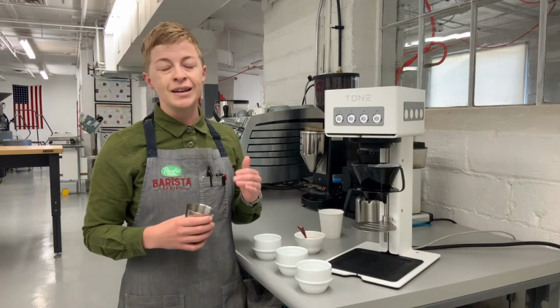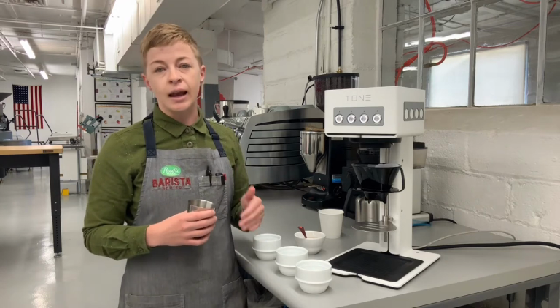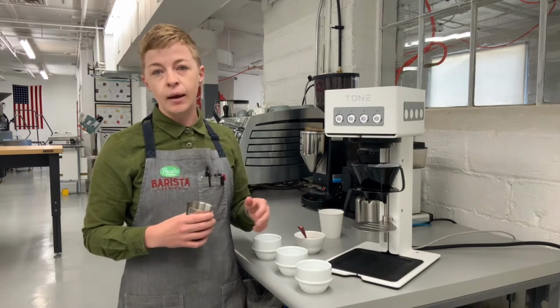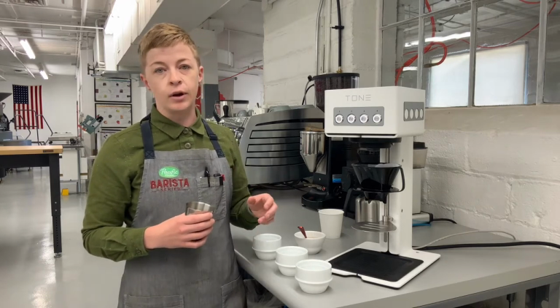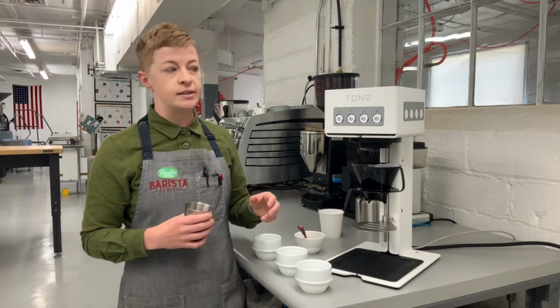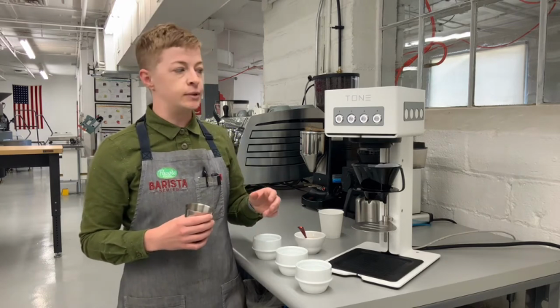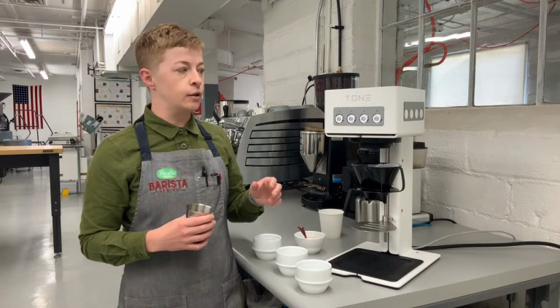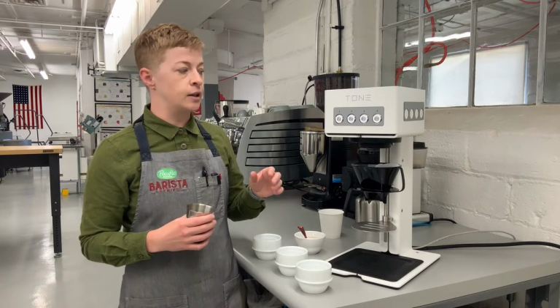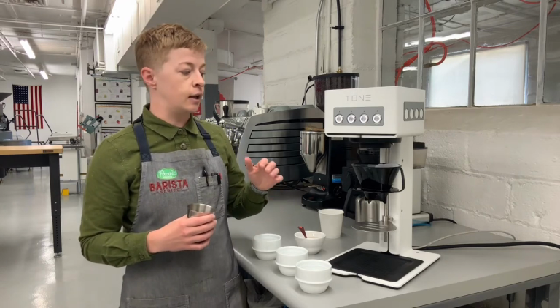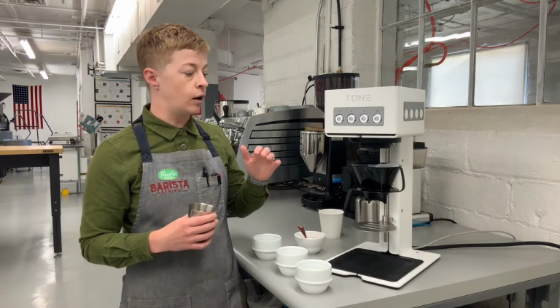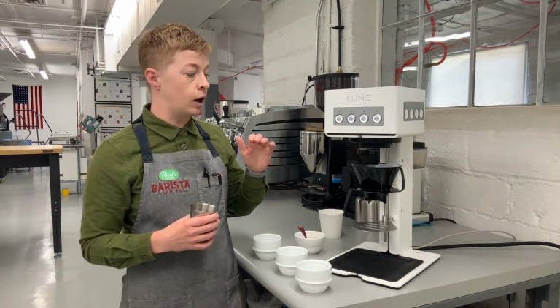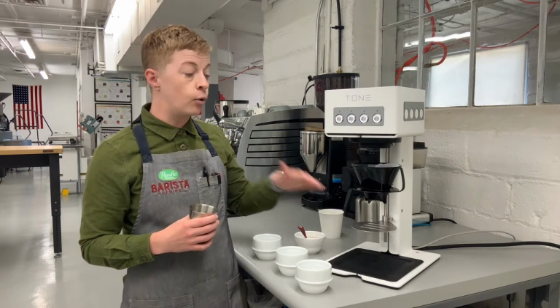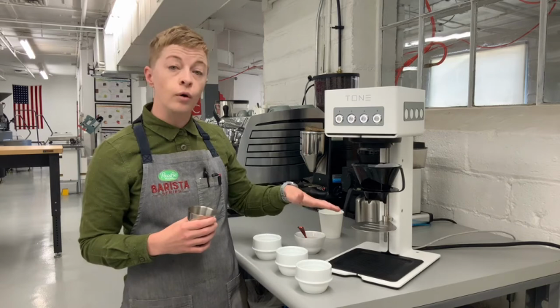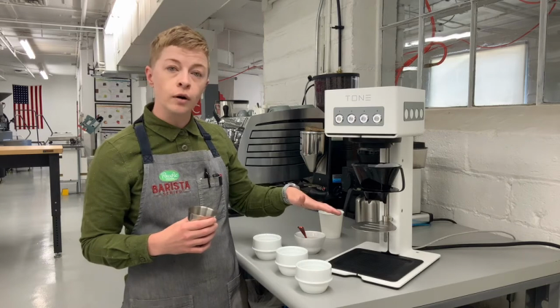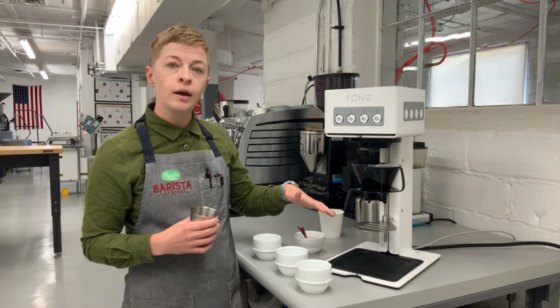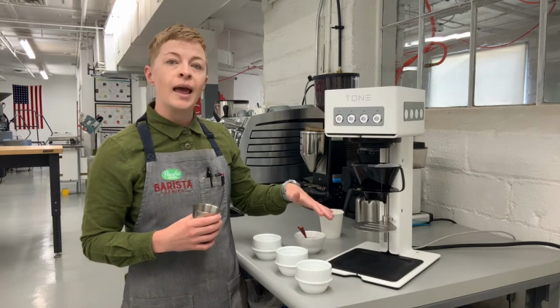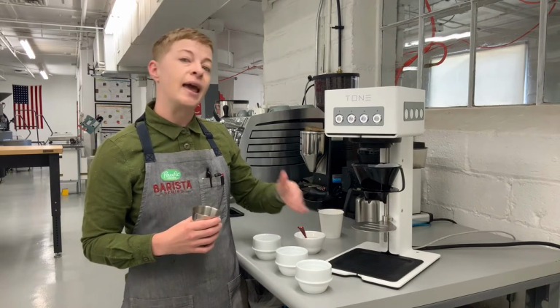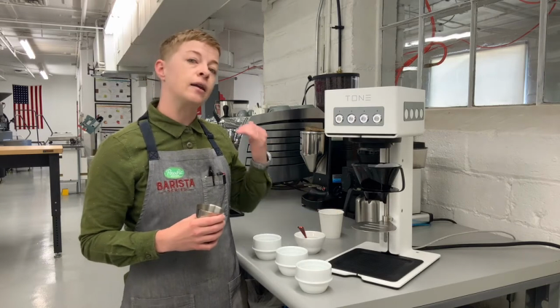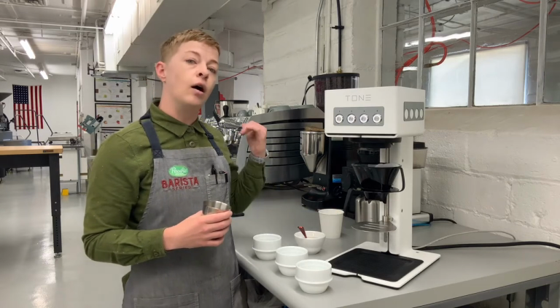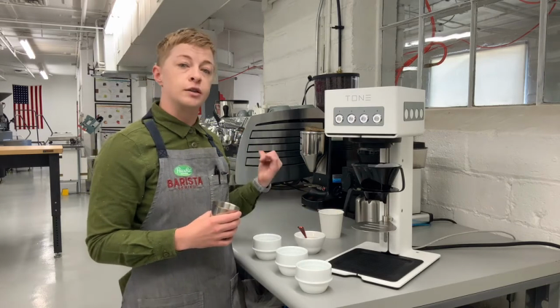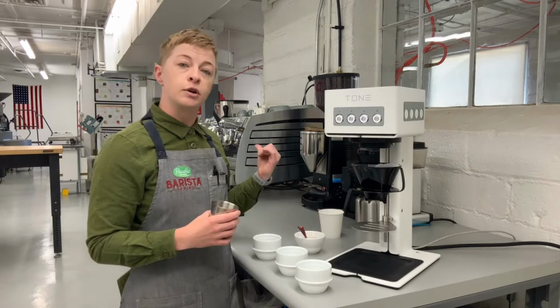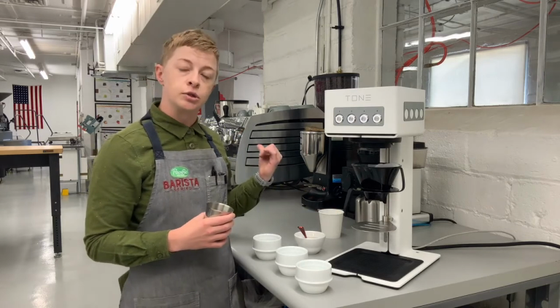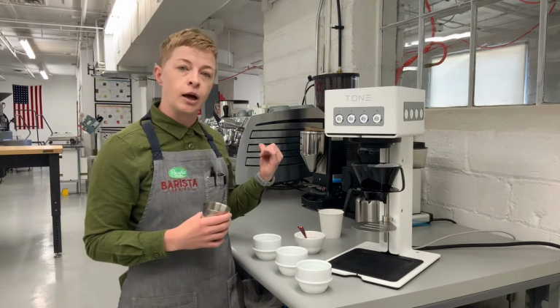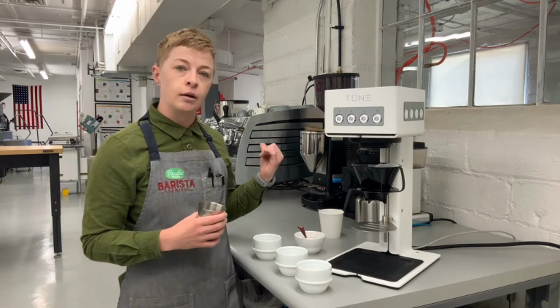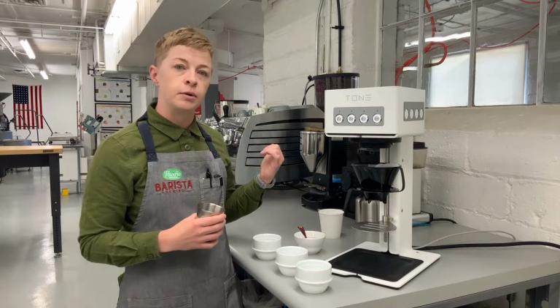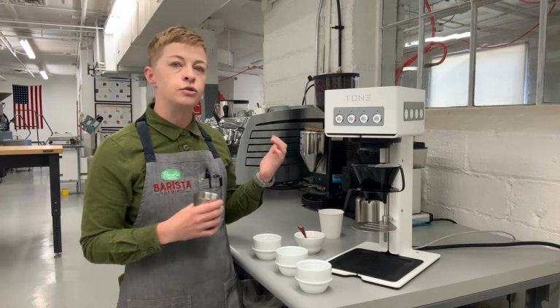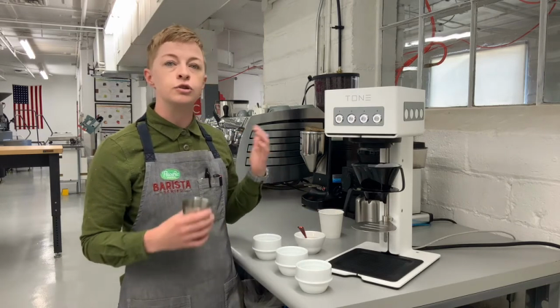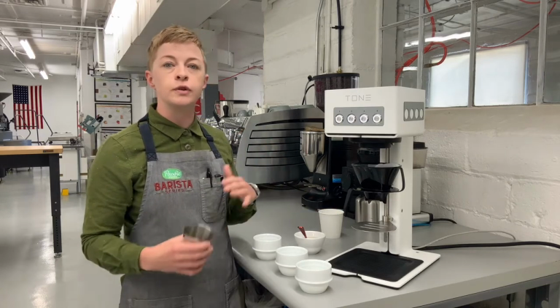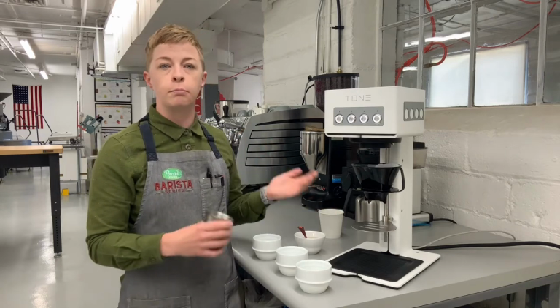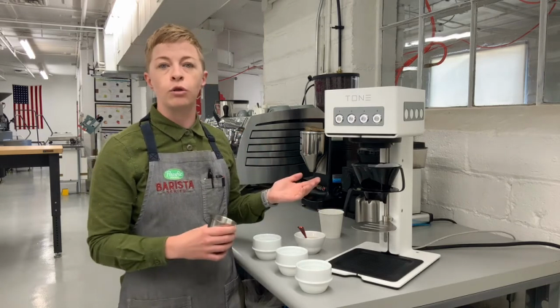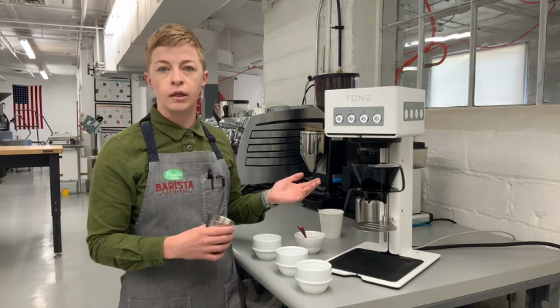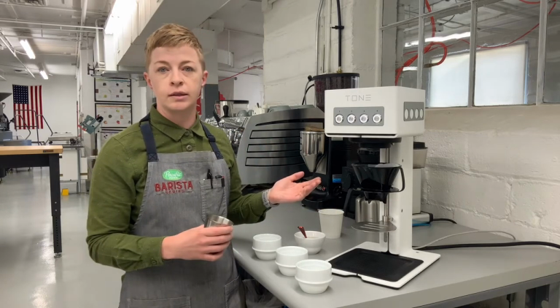Today we're going to see what that looks like on a pour-over and on an espresso shot, because you can do this with both methods.